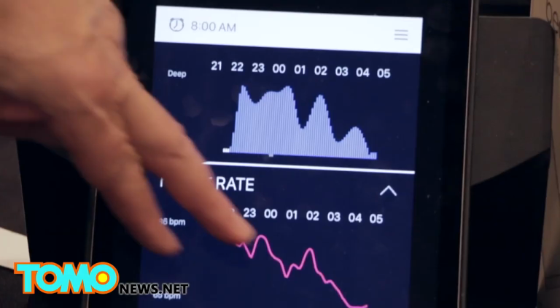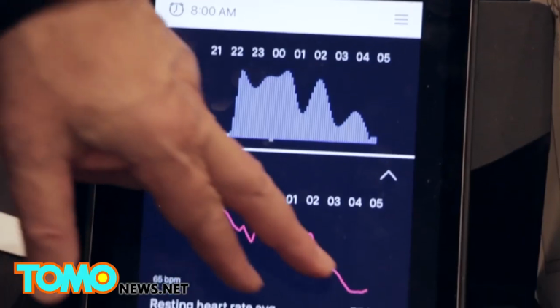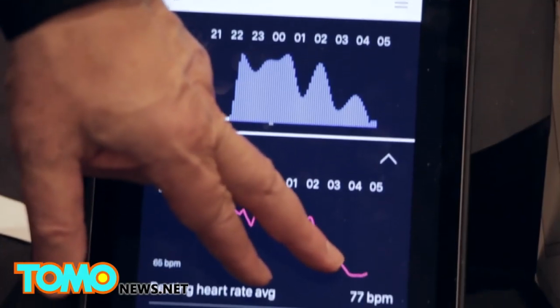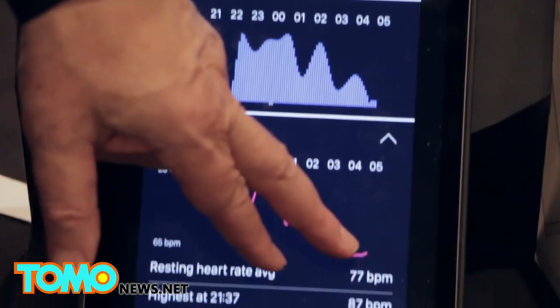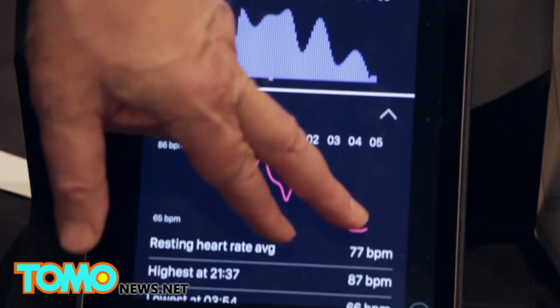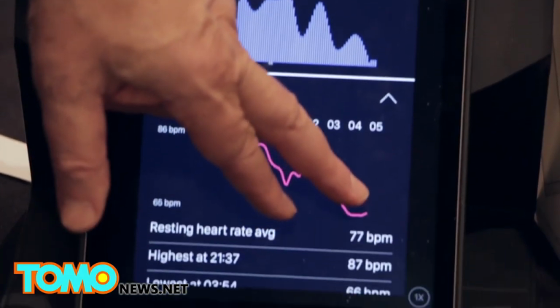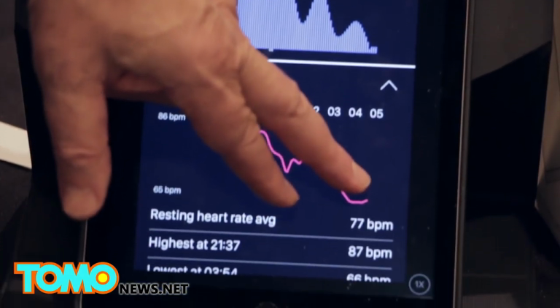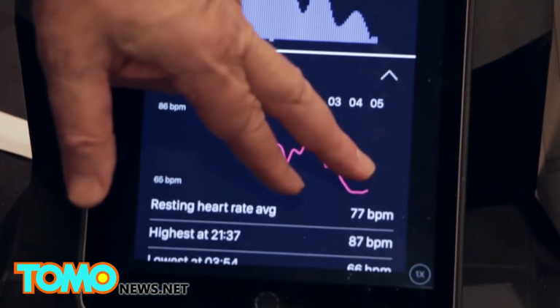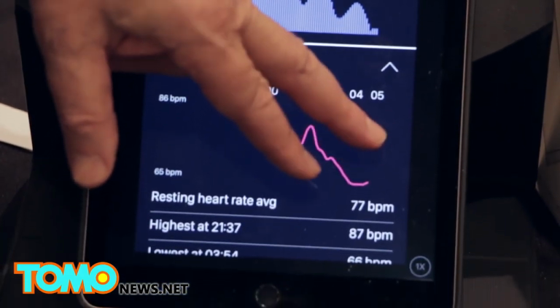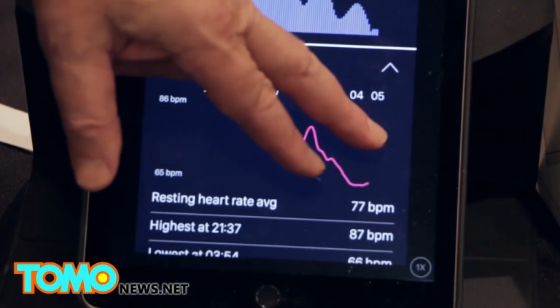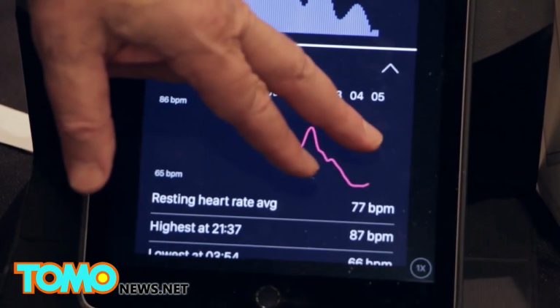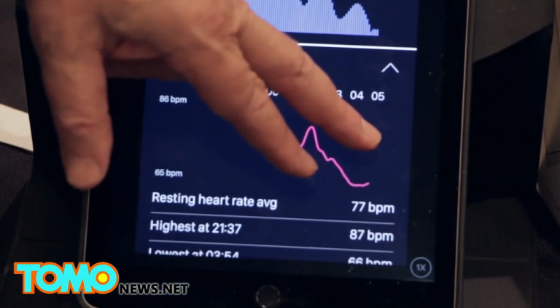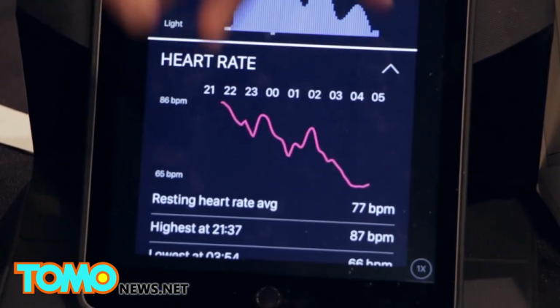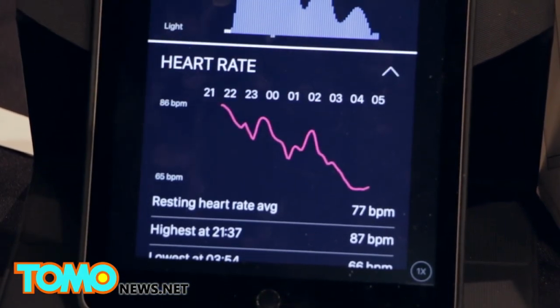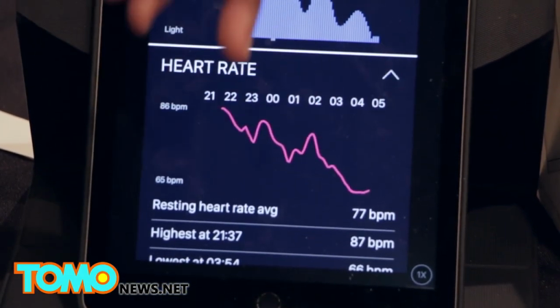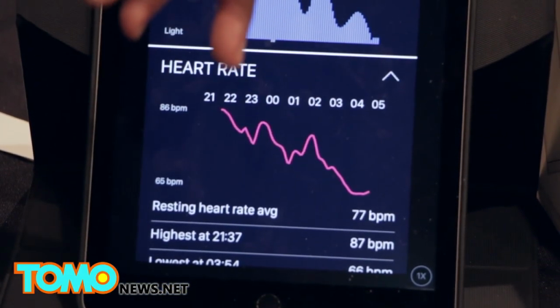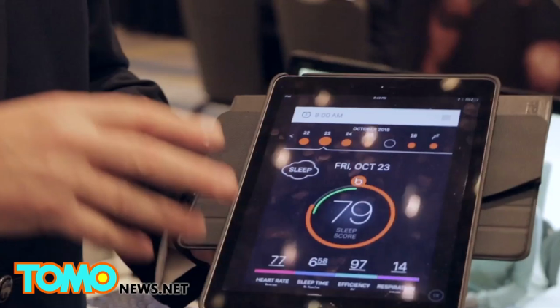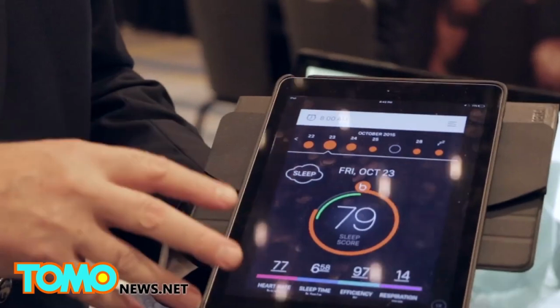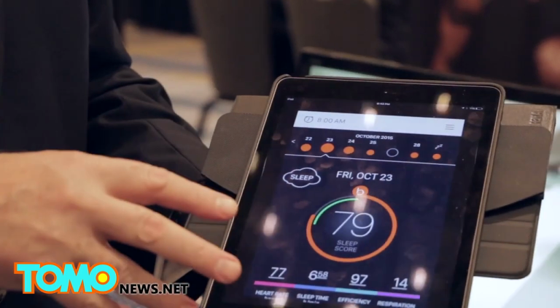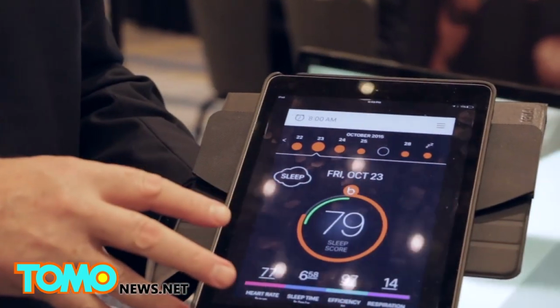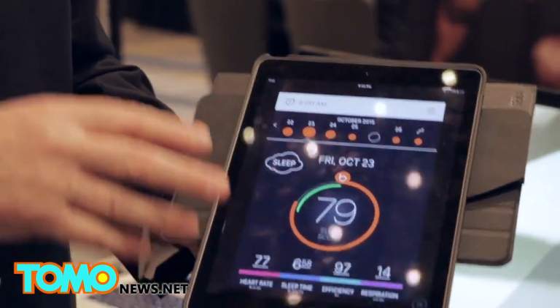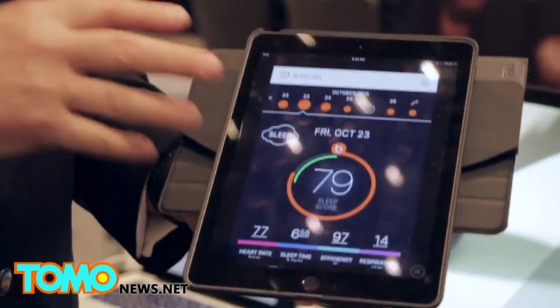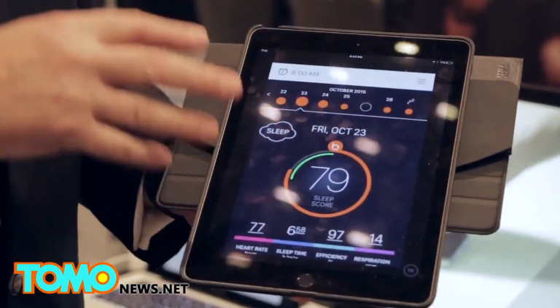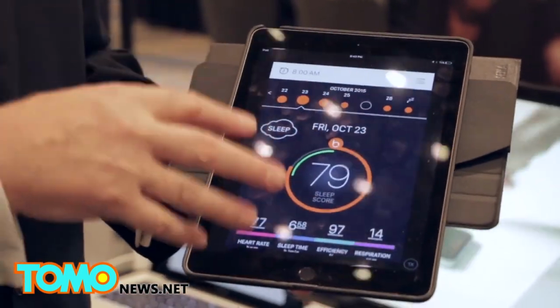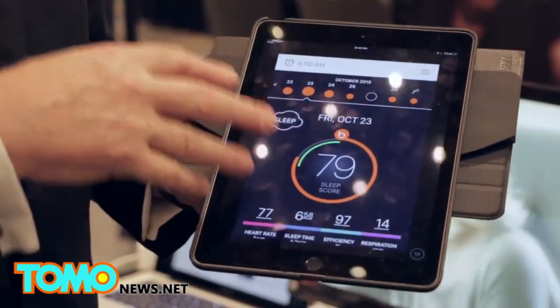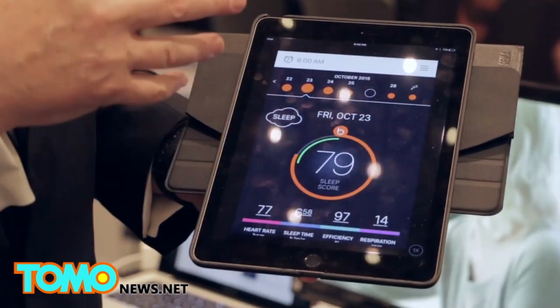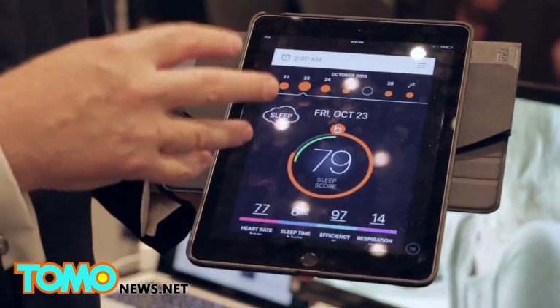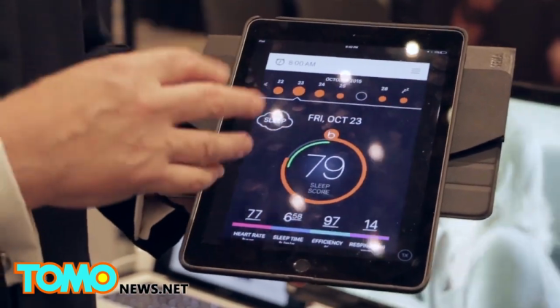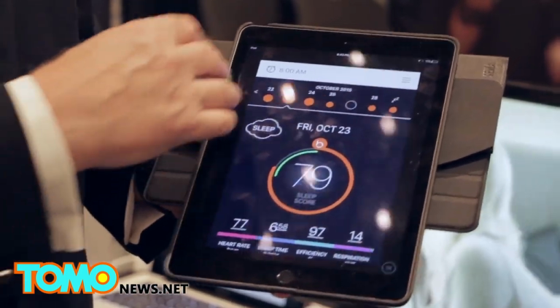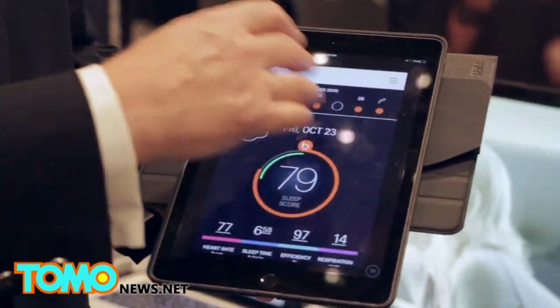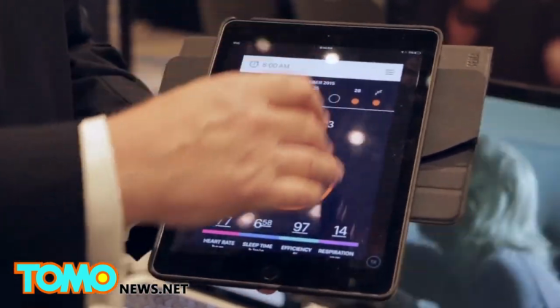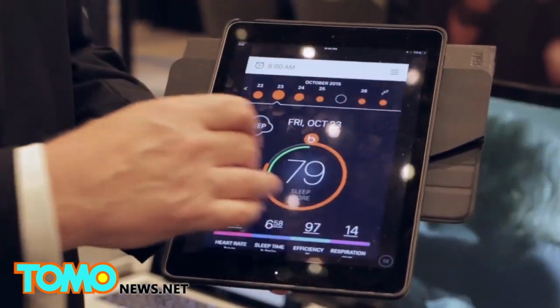The system connects to a mobile device app that allows users to see their daily scorecard, which includes tips on how to improve their sleep.